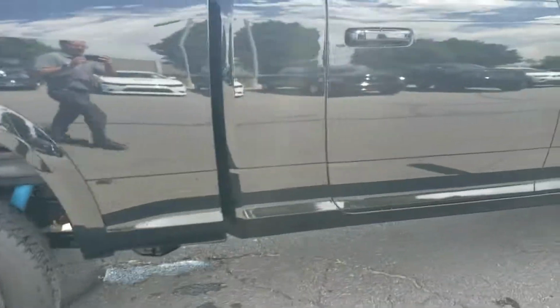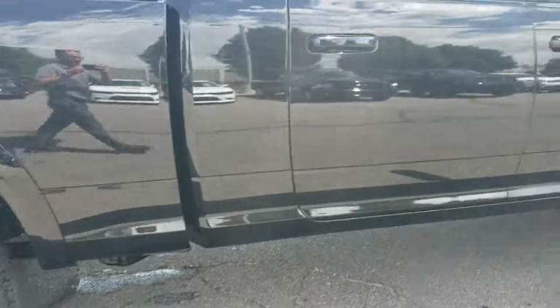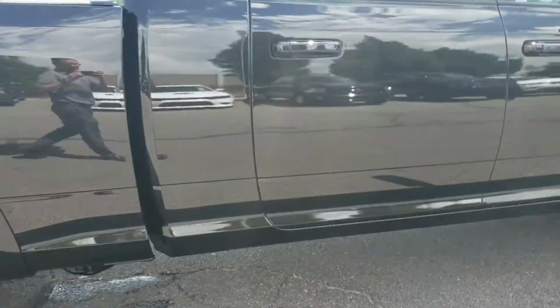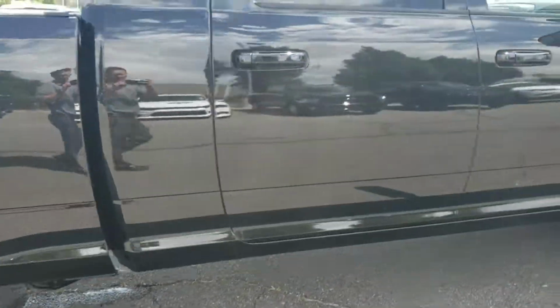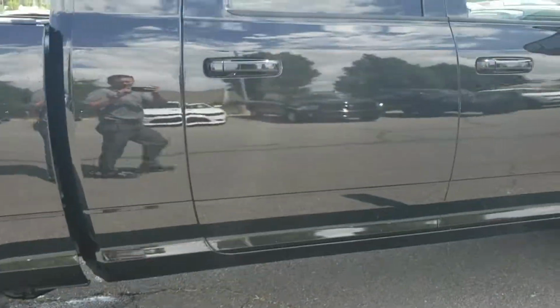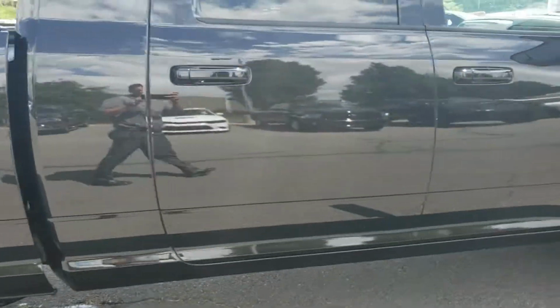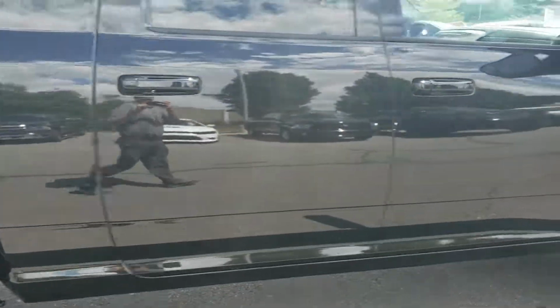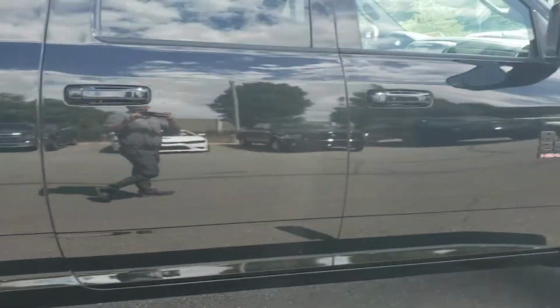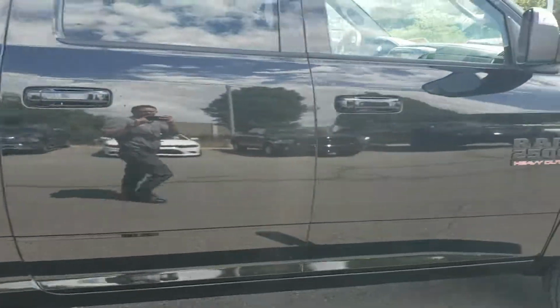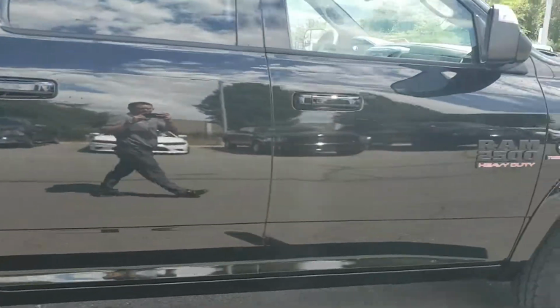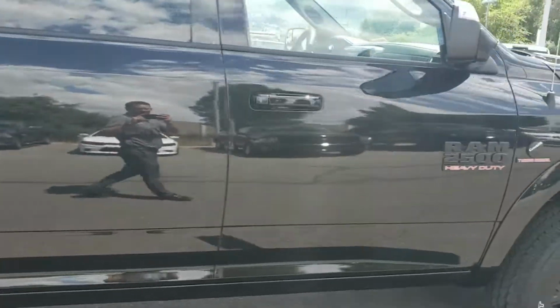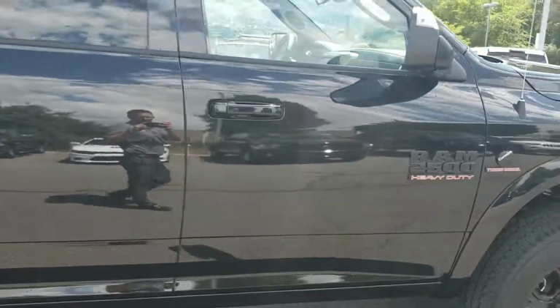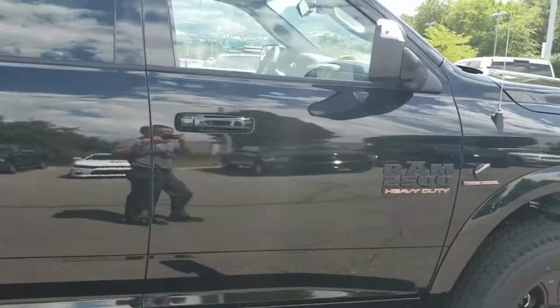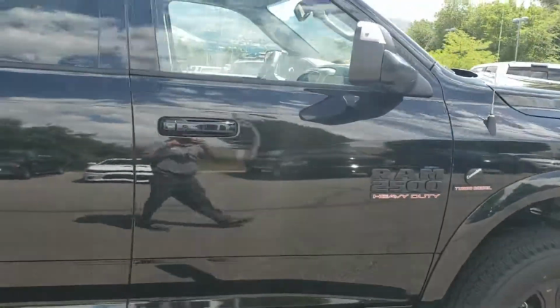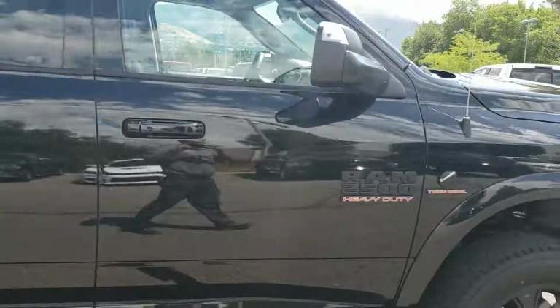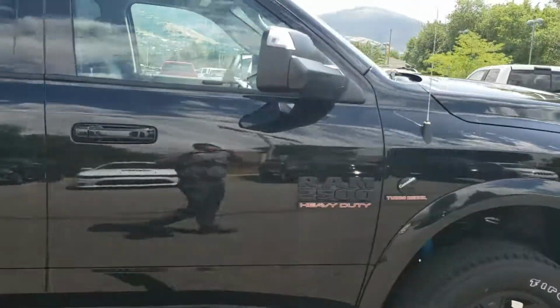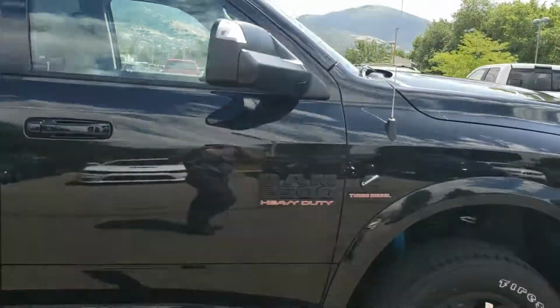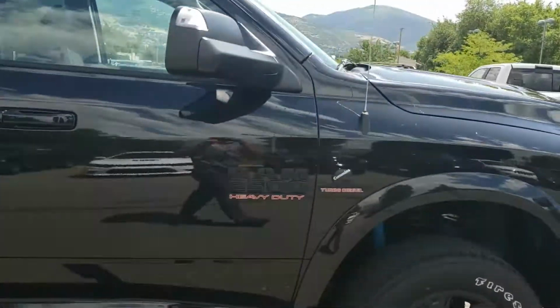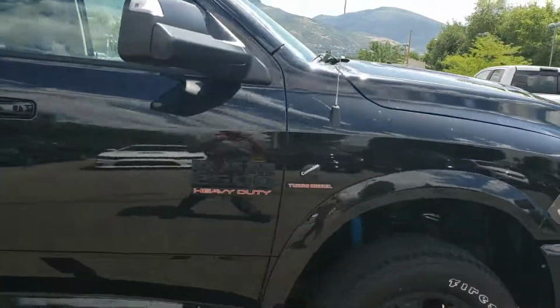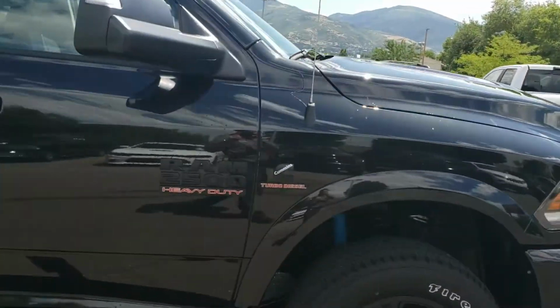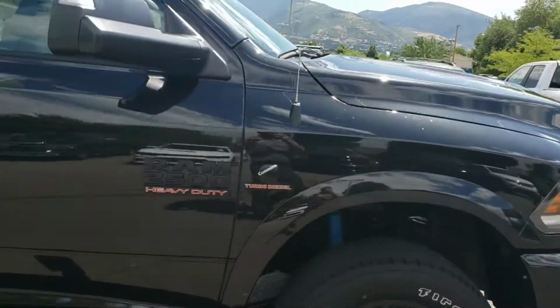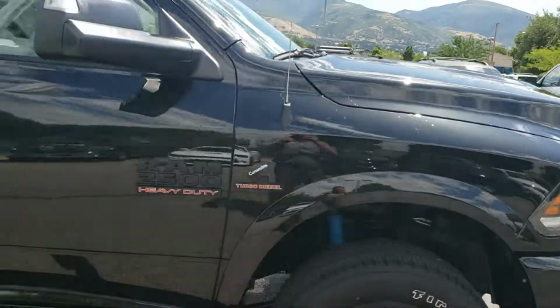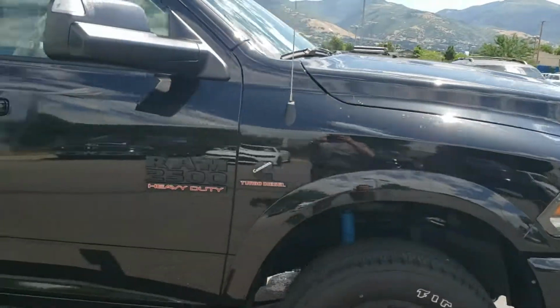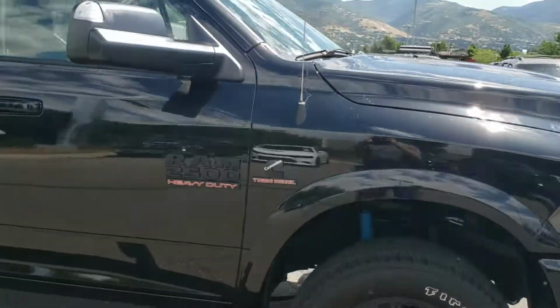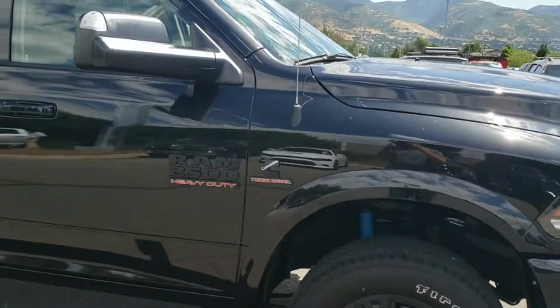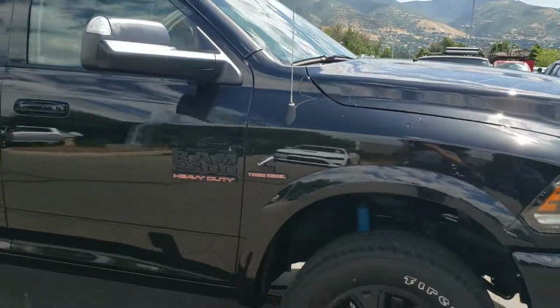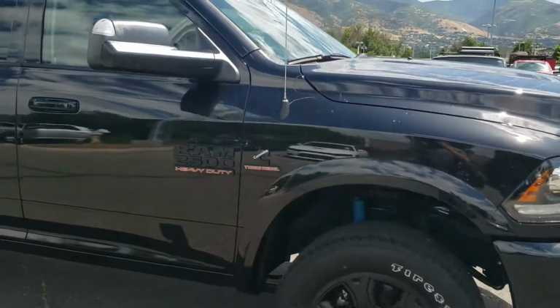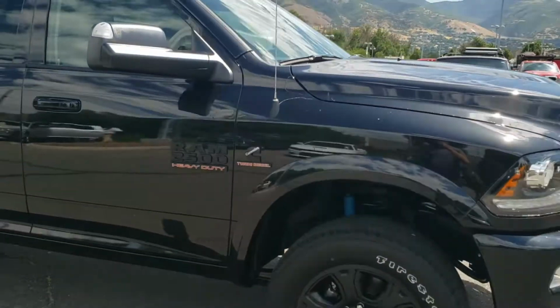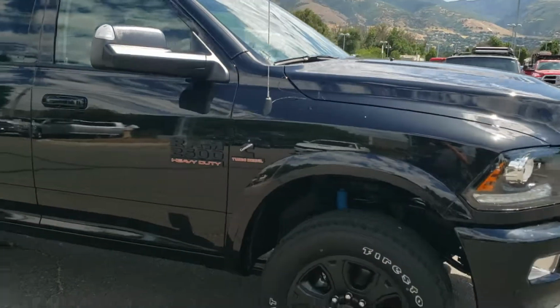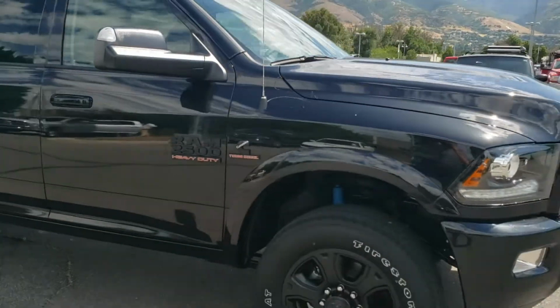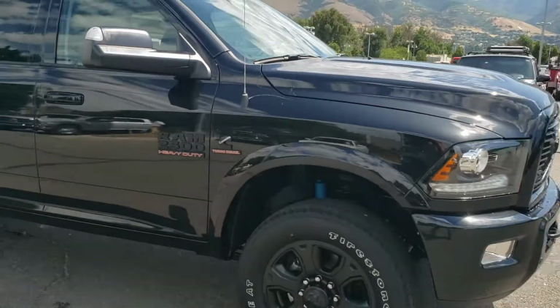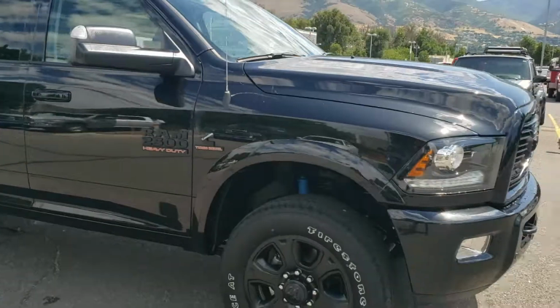The truck is beautiful. If you have any questions on it, let us know. Thanks.